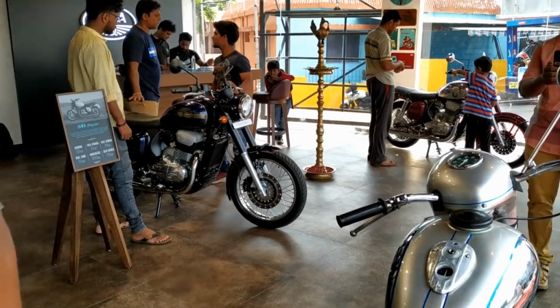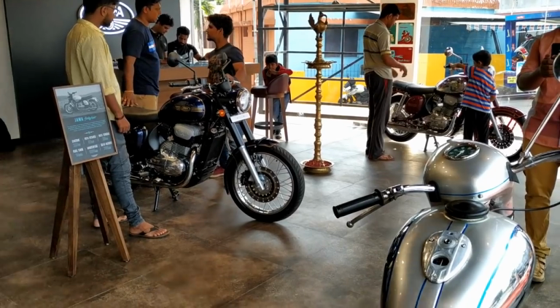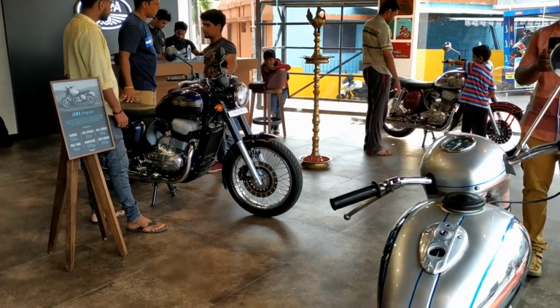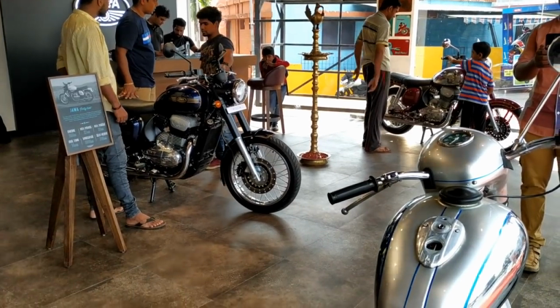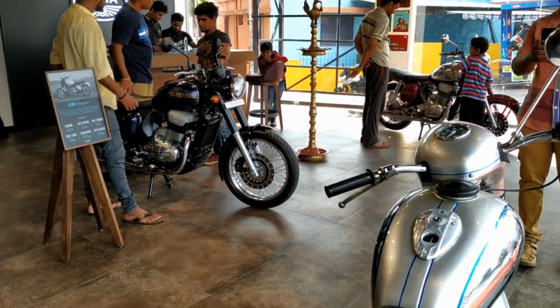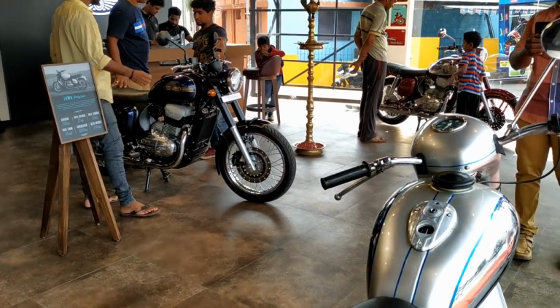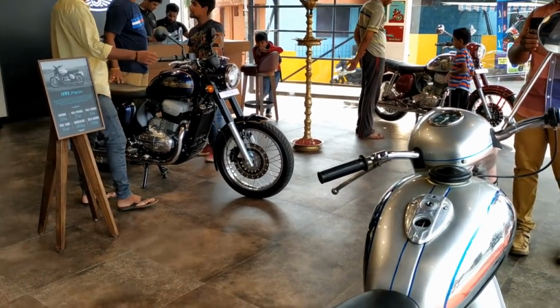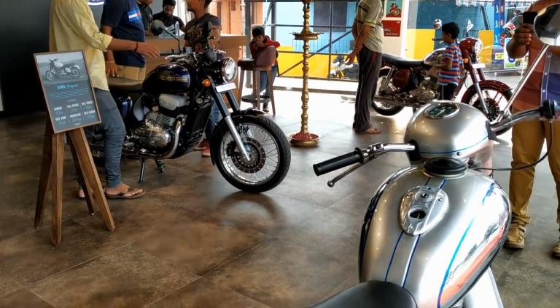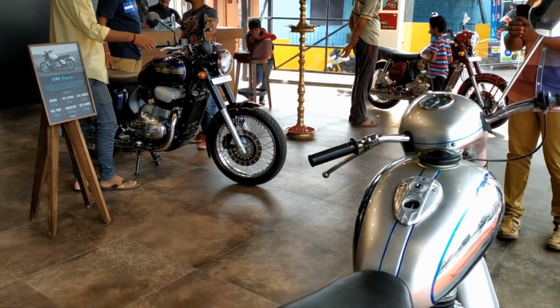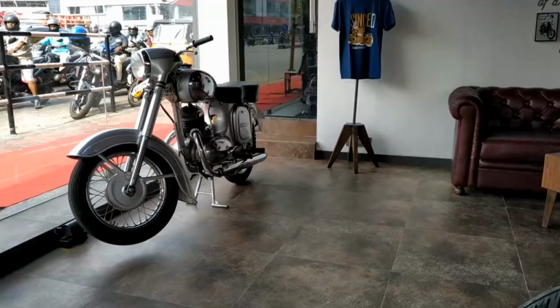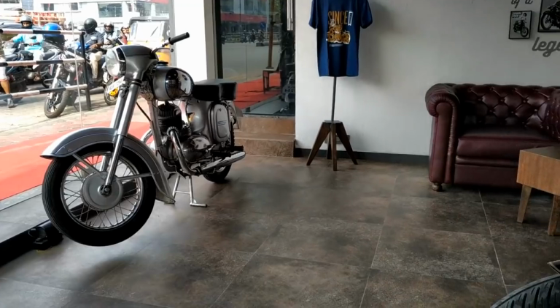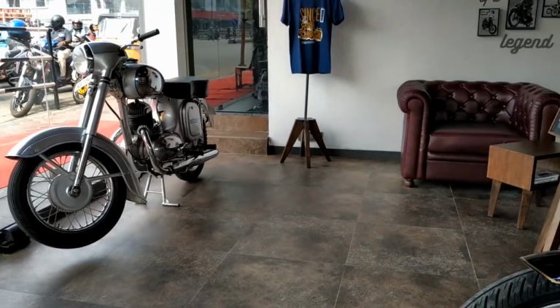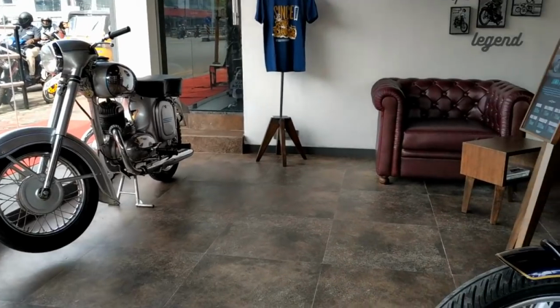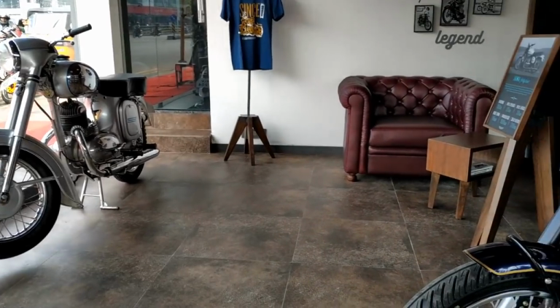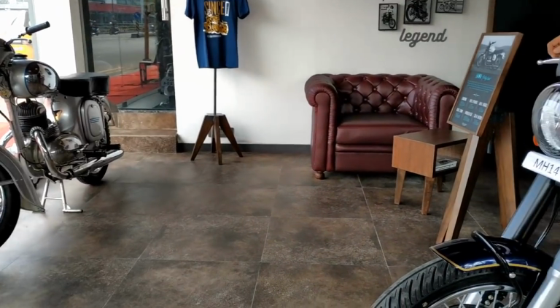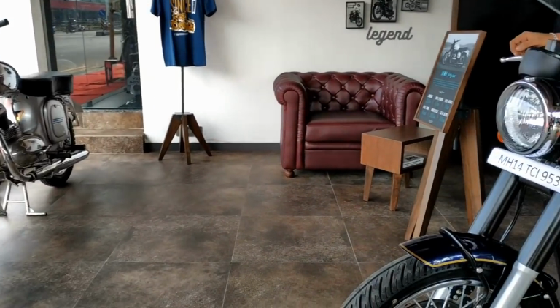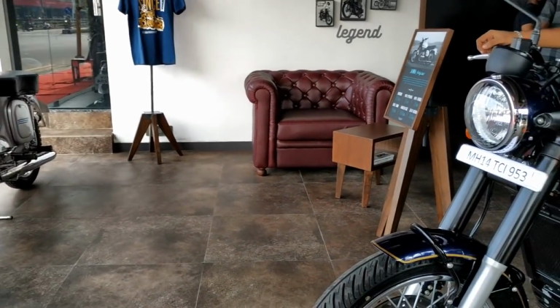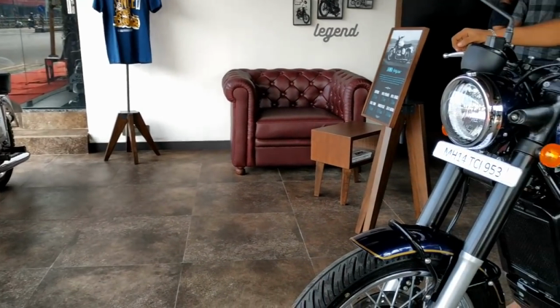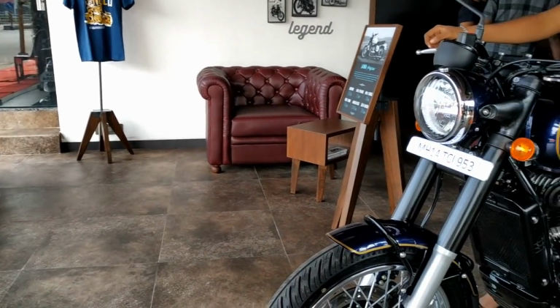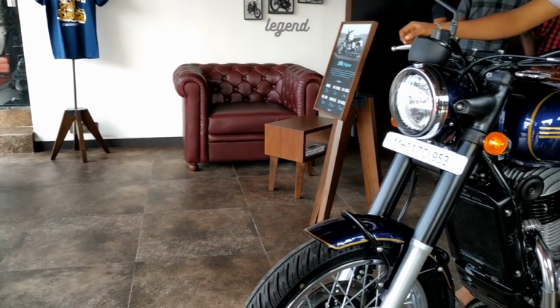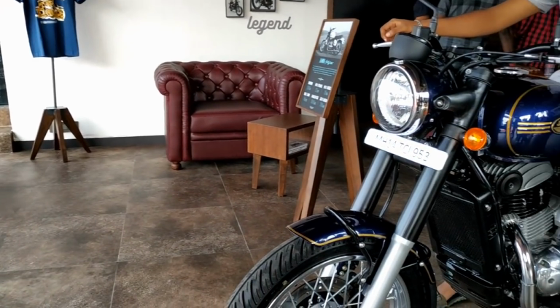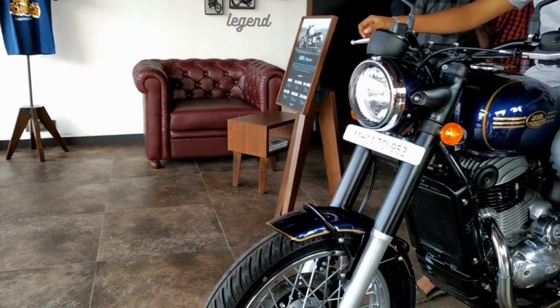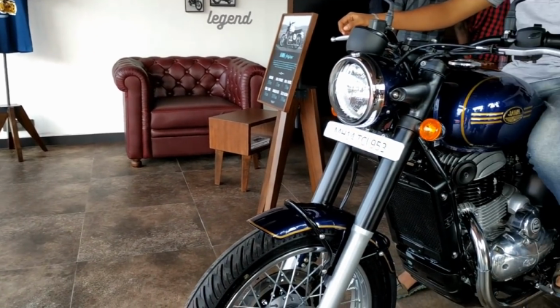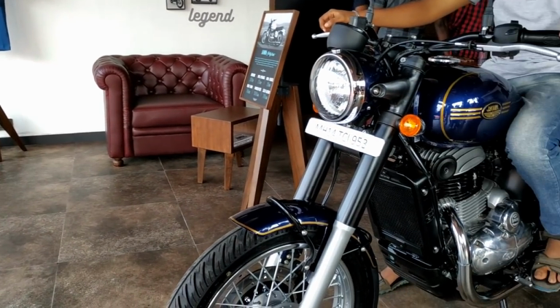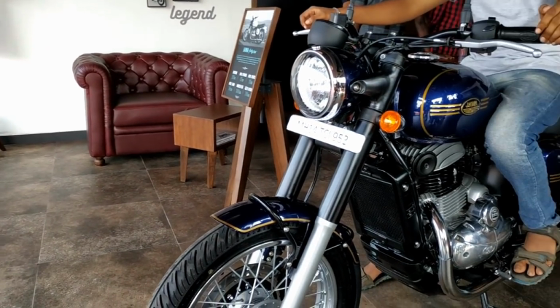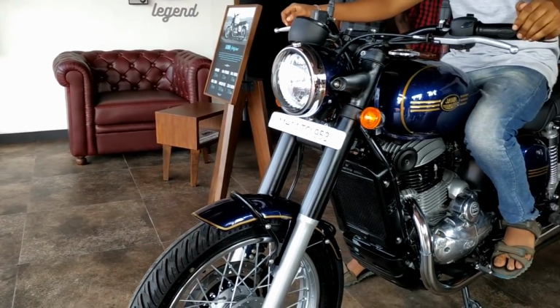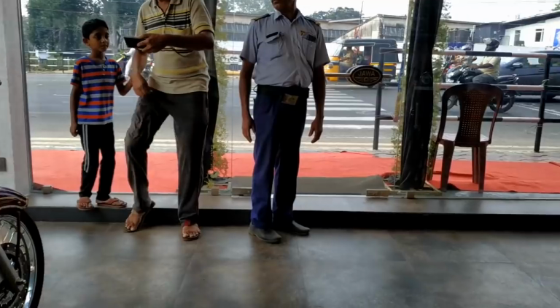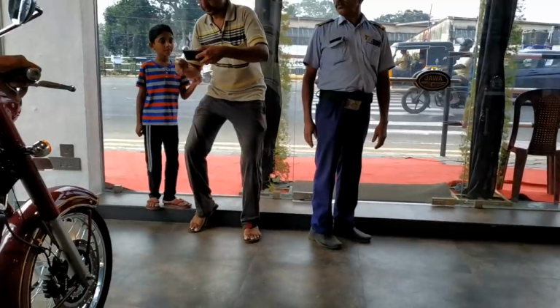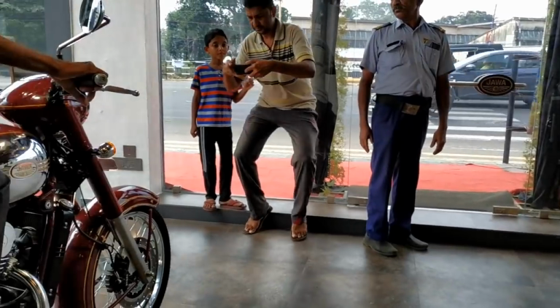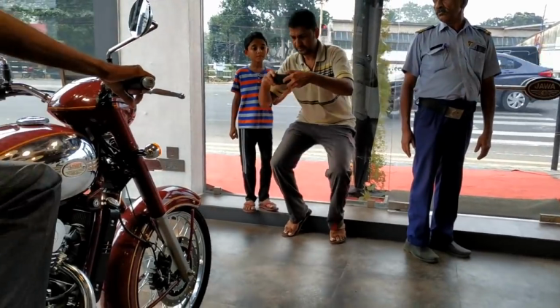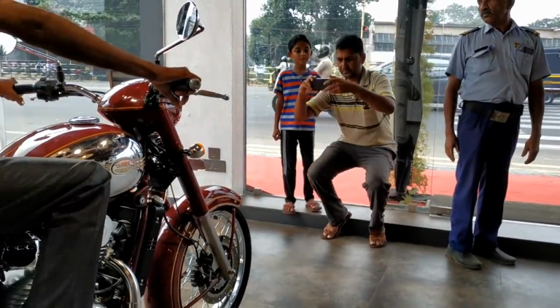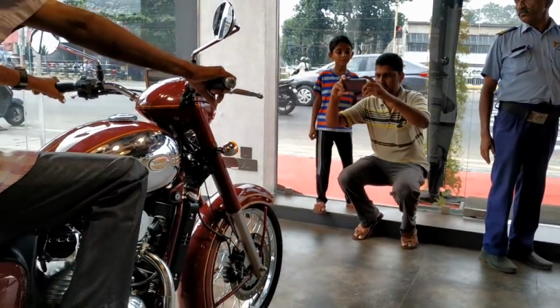Inside, here are three Javas: an old Java, a Nebula Blue Clyde 42, and a maroon Java.